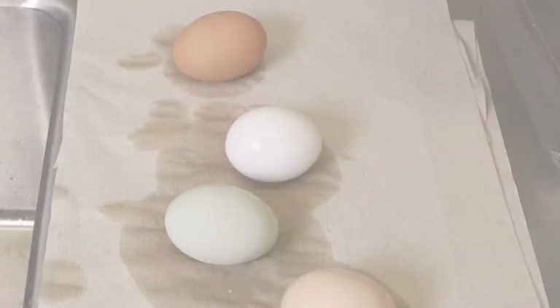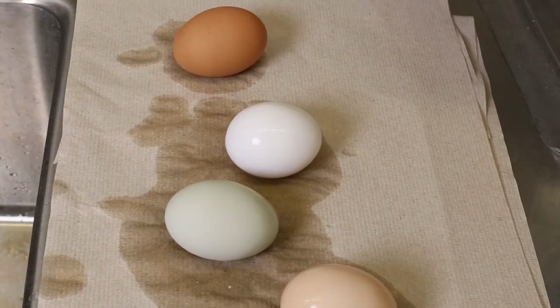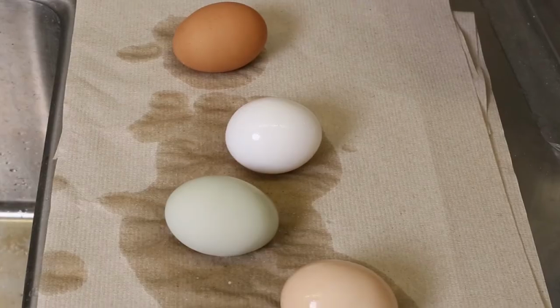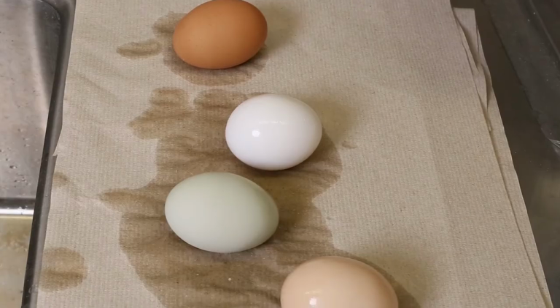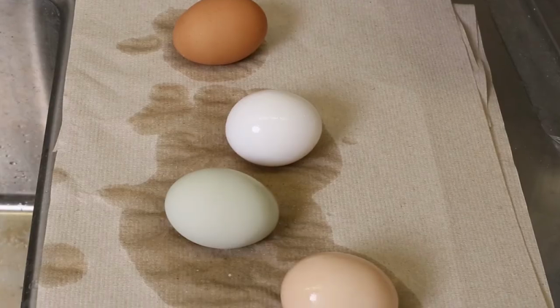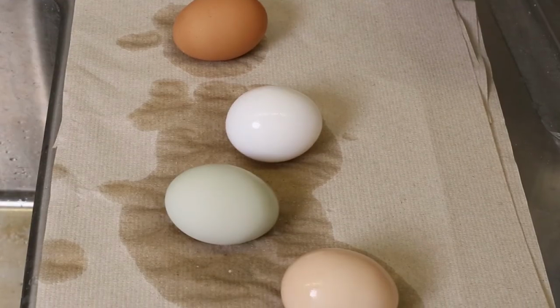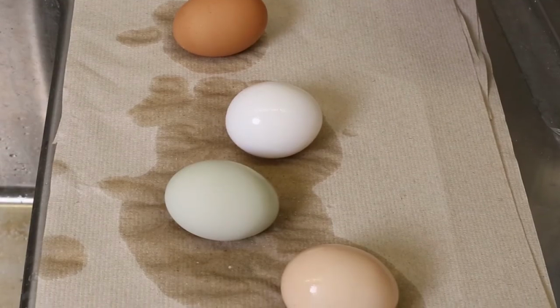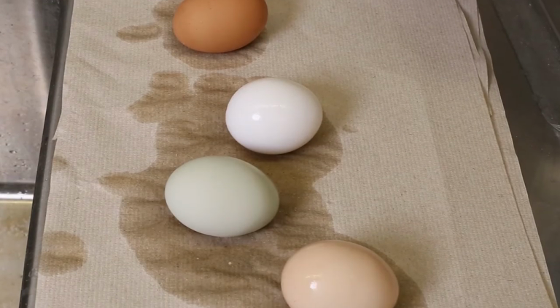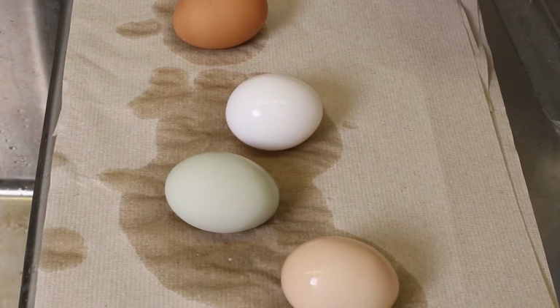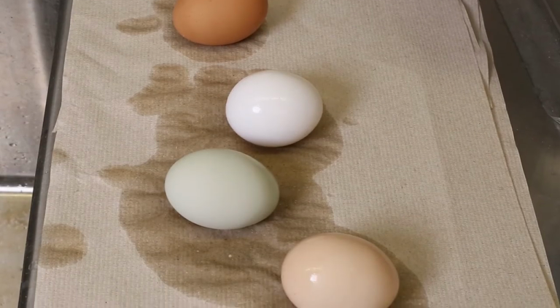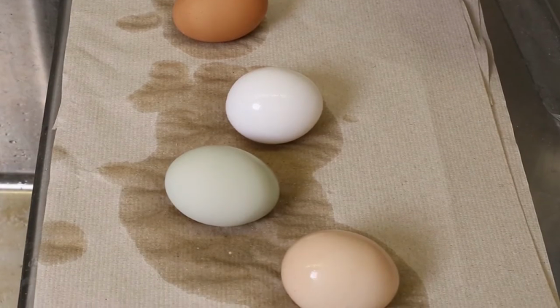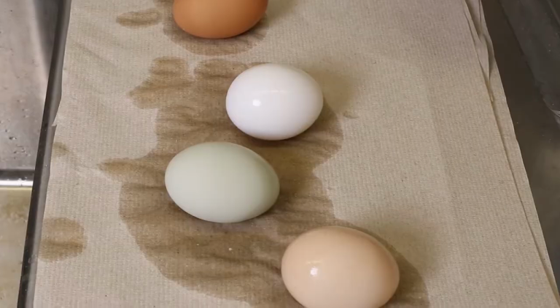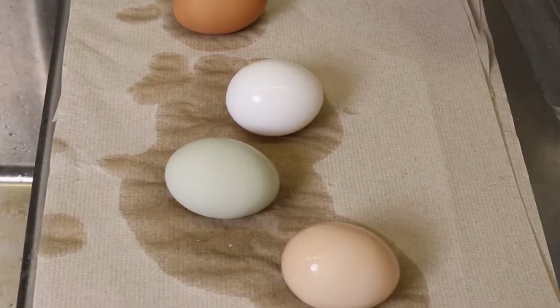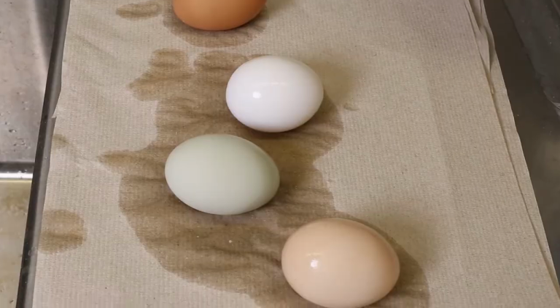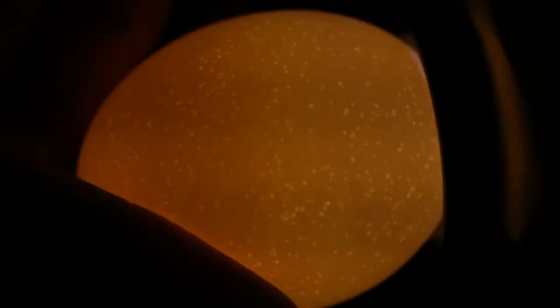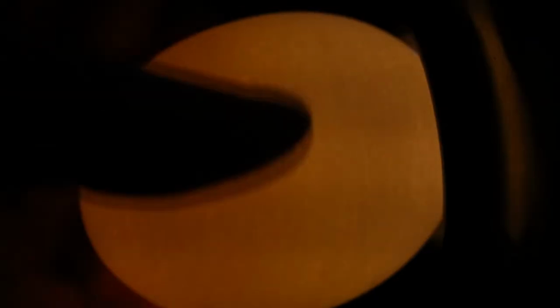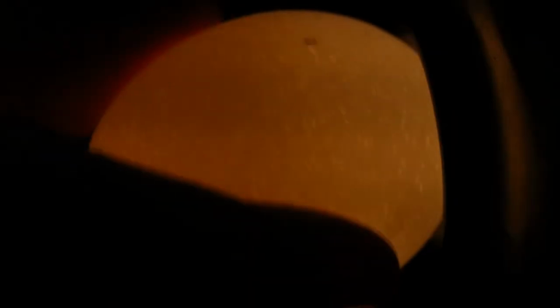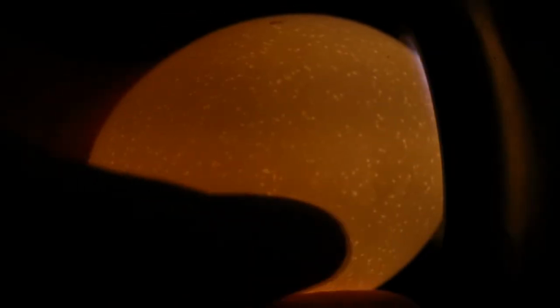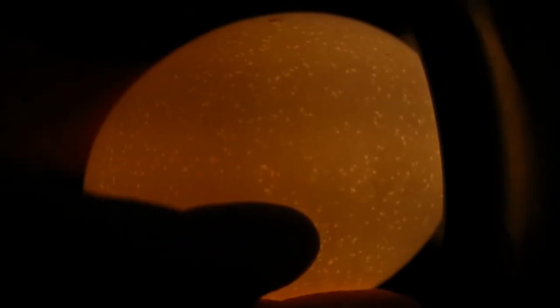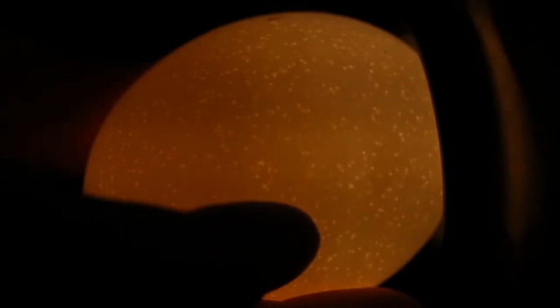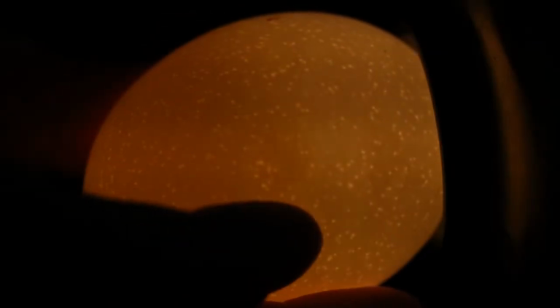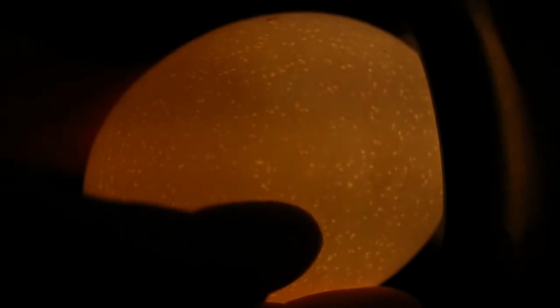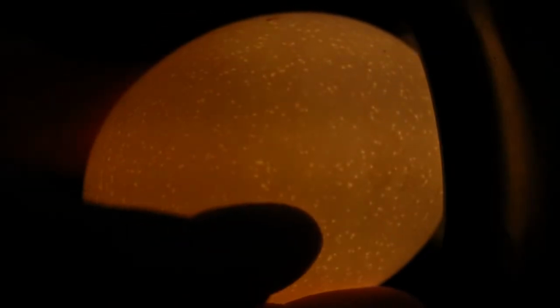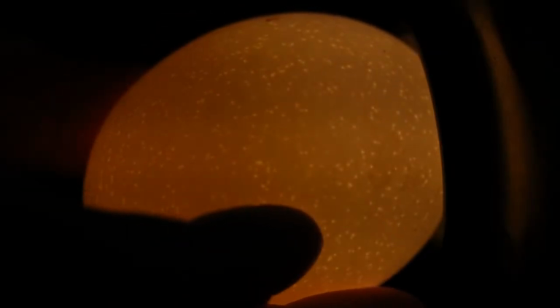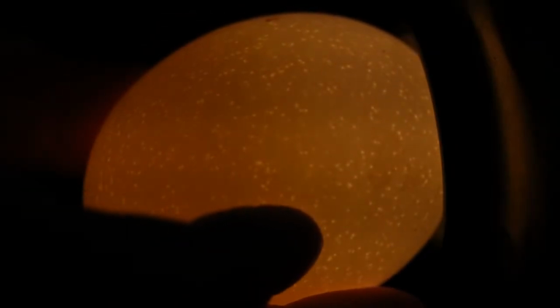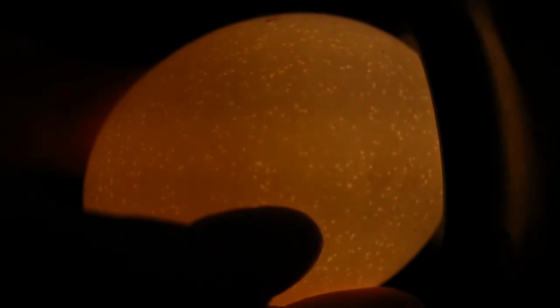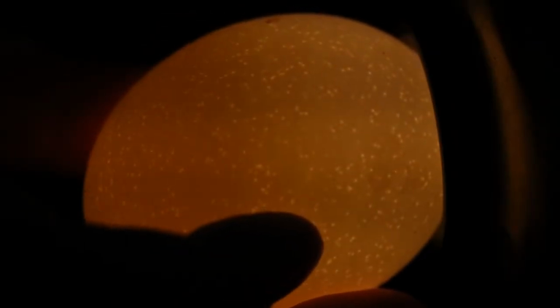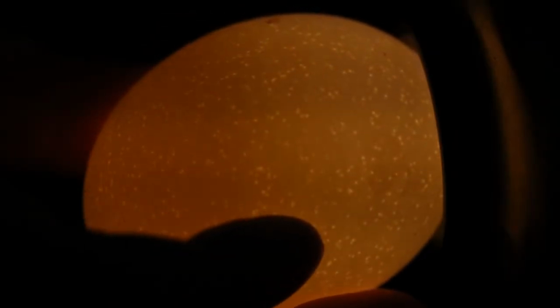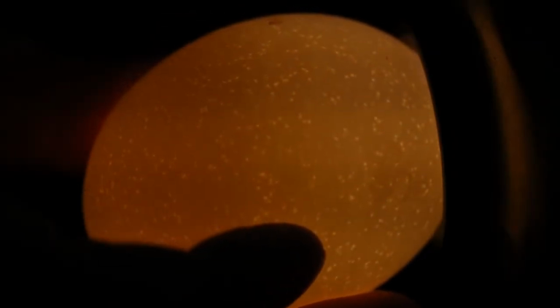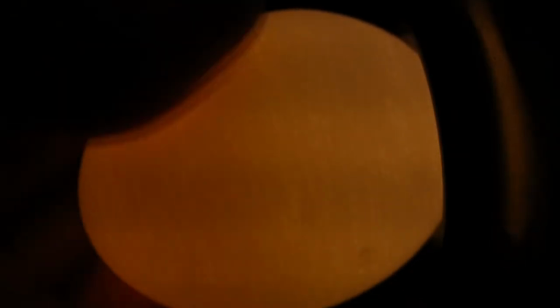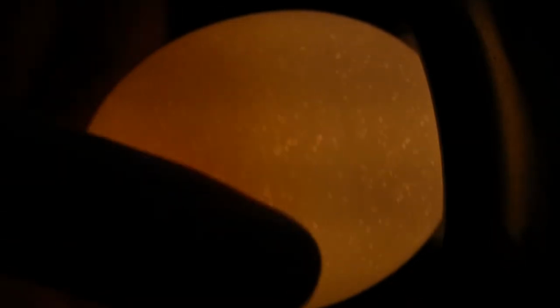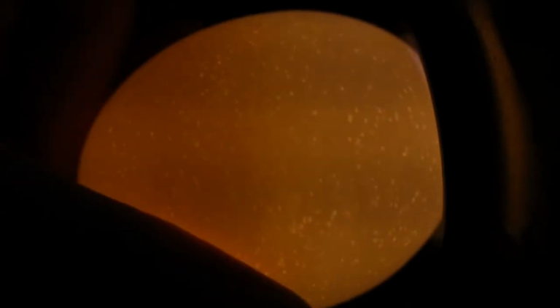Allow eggs to air dry before packaging. Once dry, candle them to make sure you are selecting your best eggs.